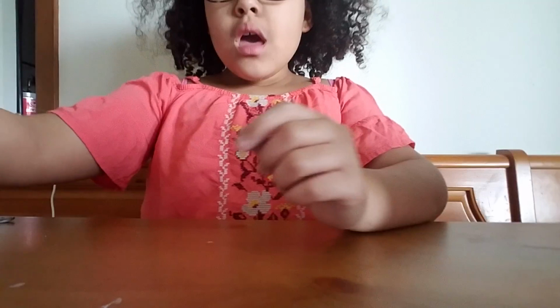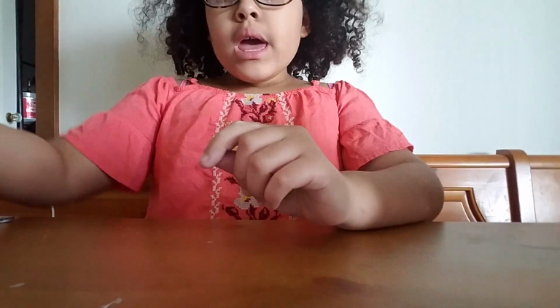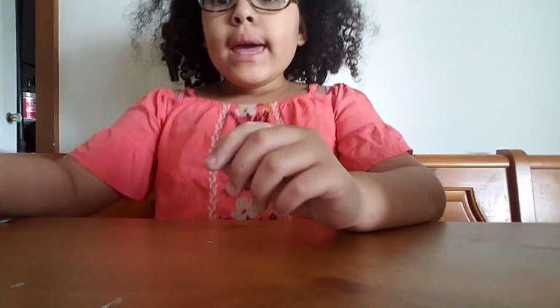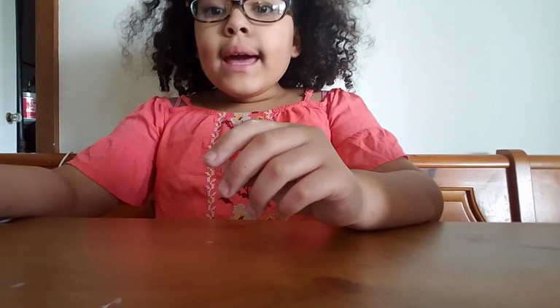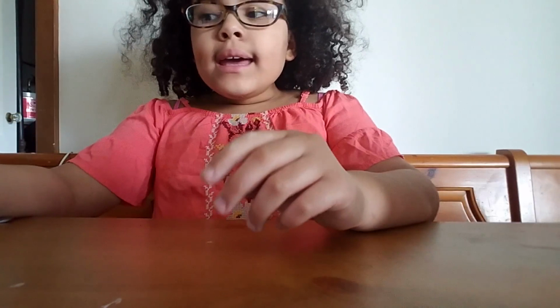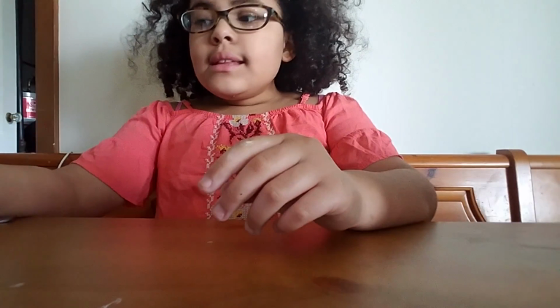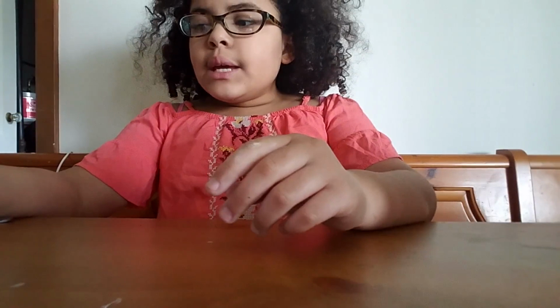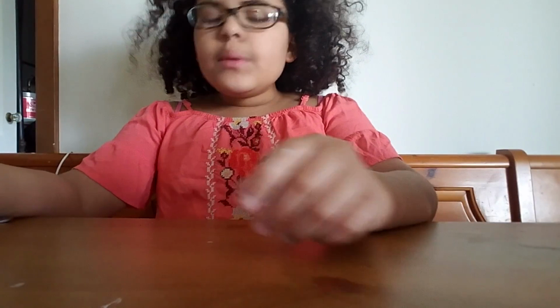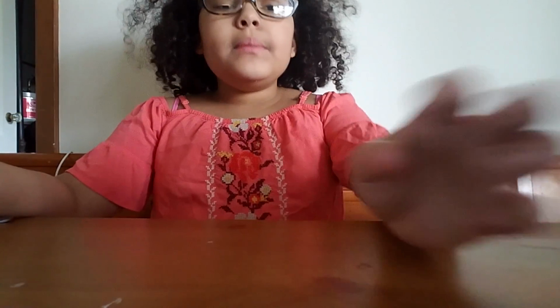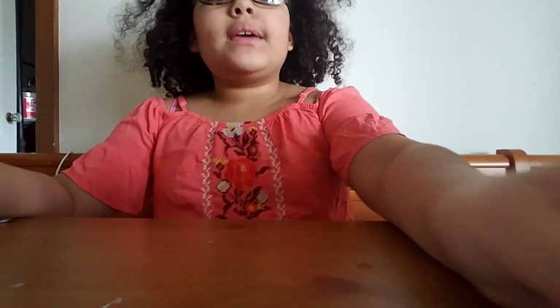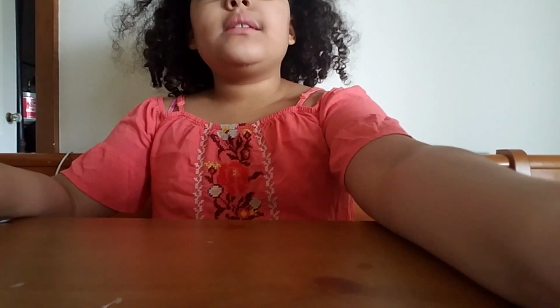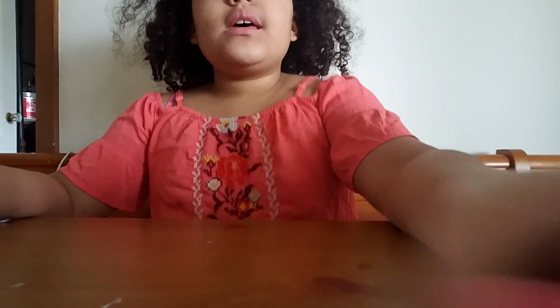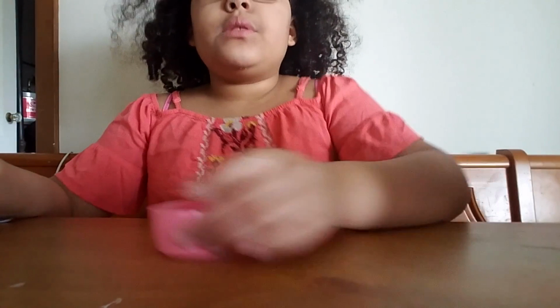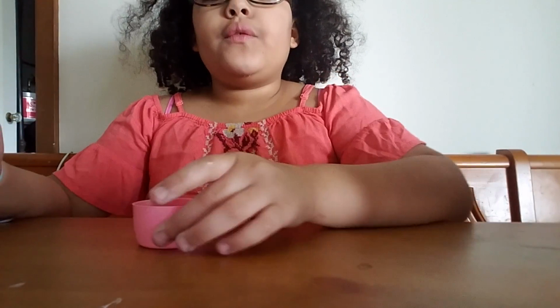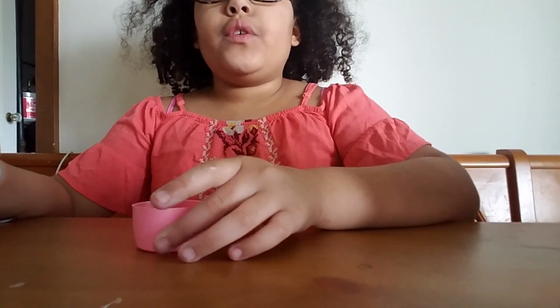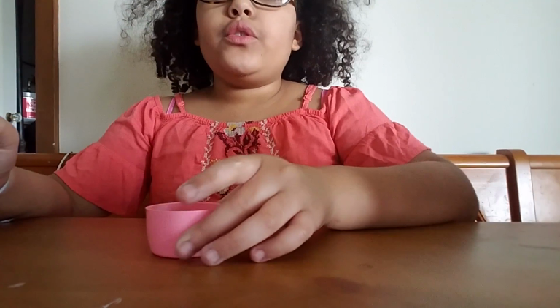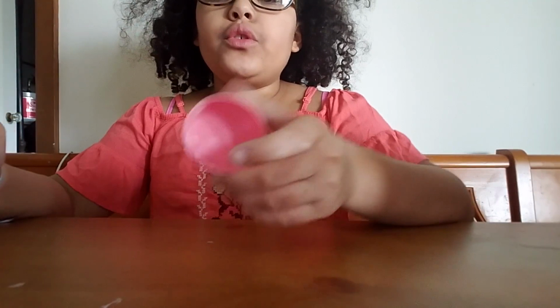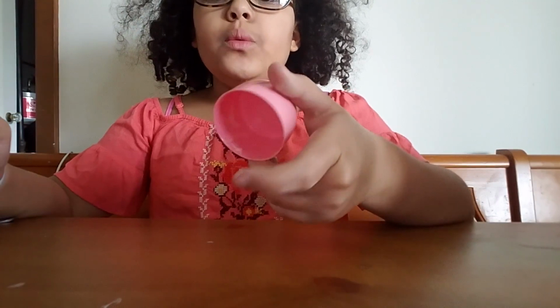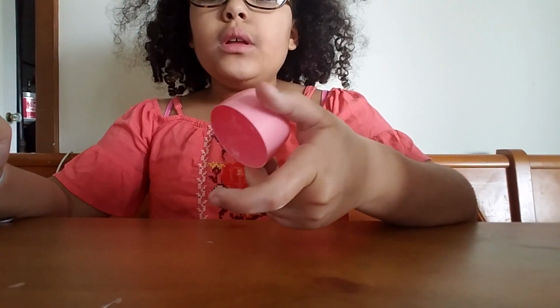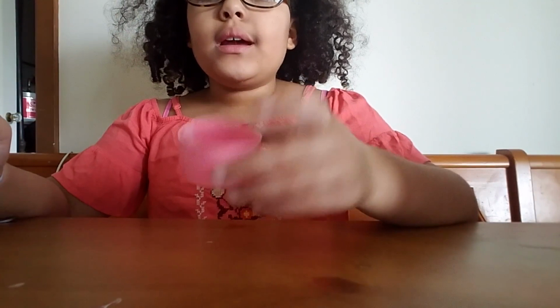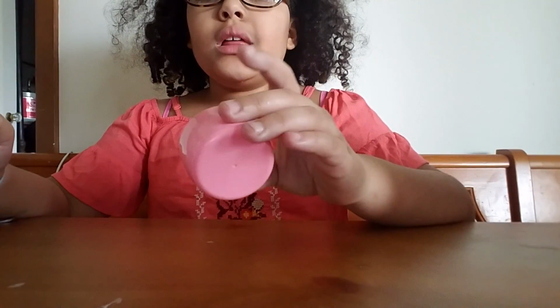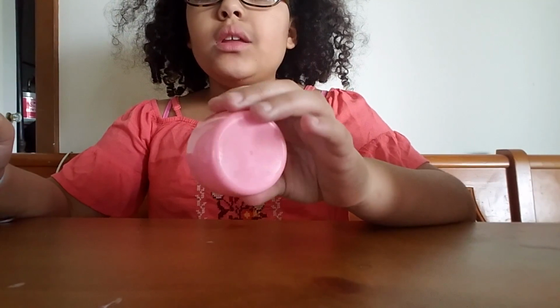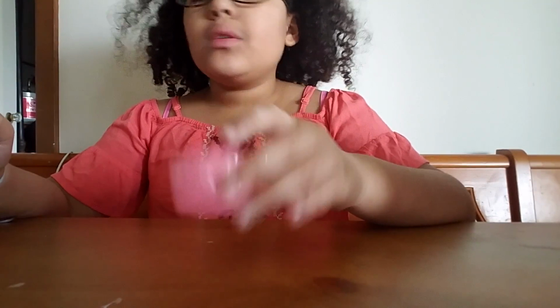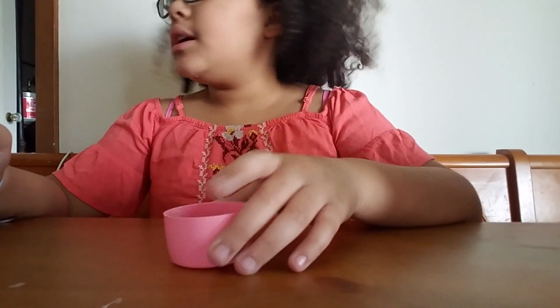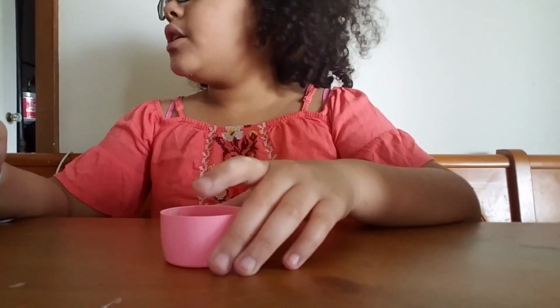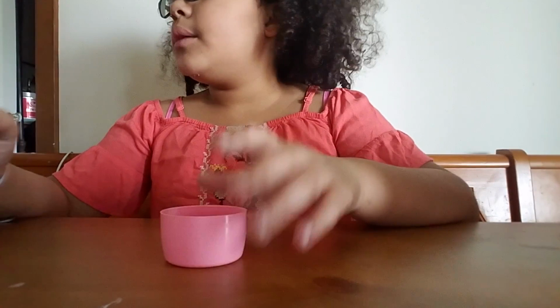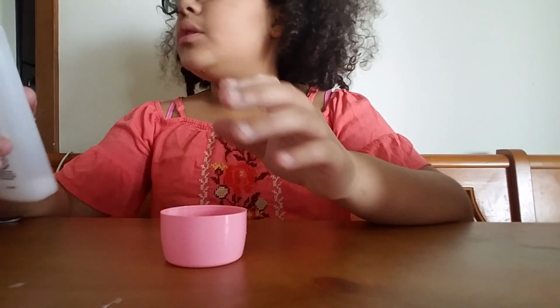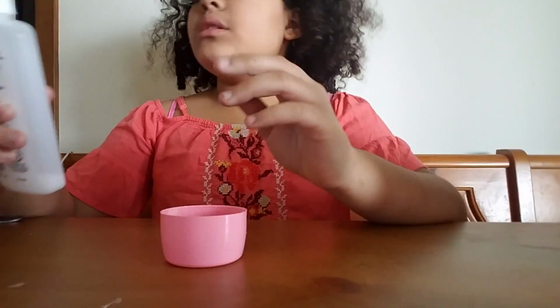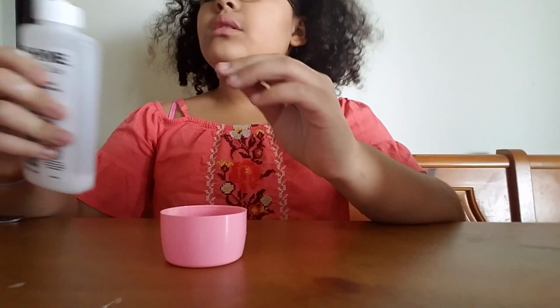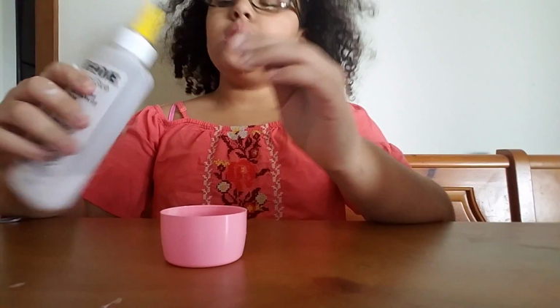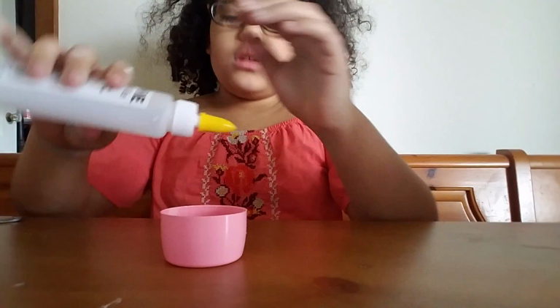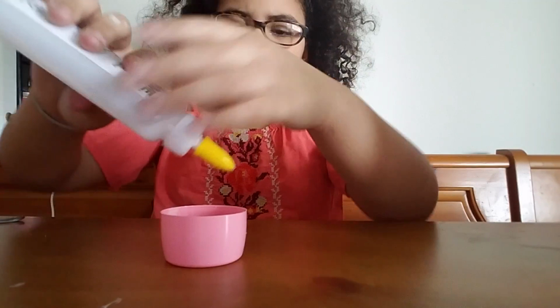Hey guys, today we'll be making a slime. So first you want a little container and start using it.